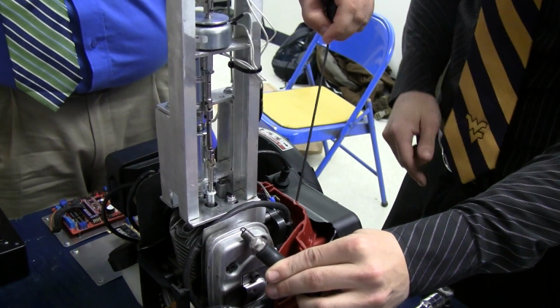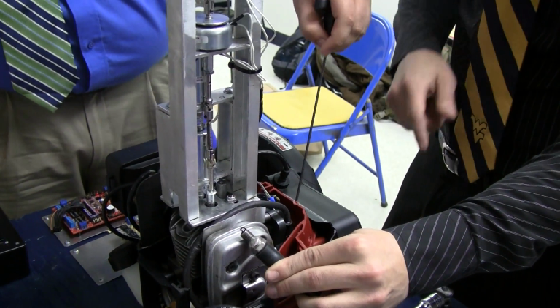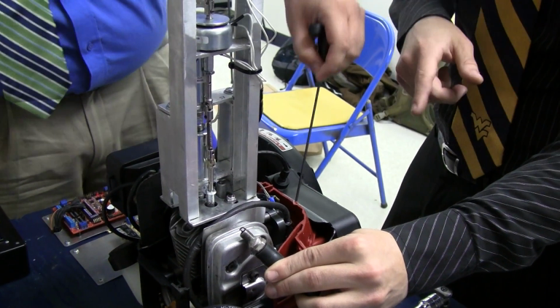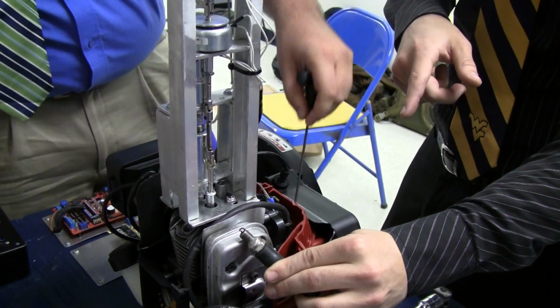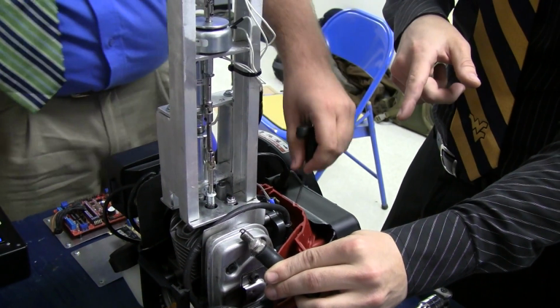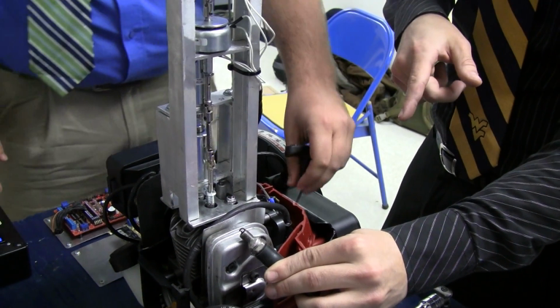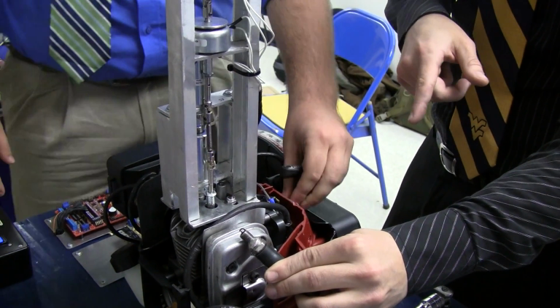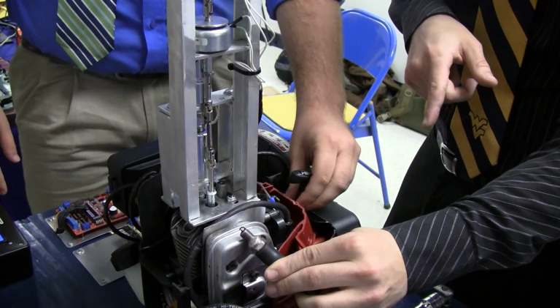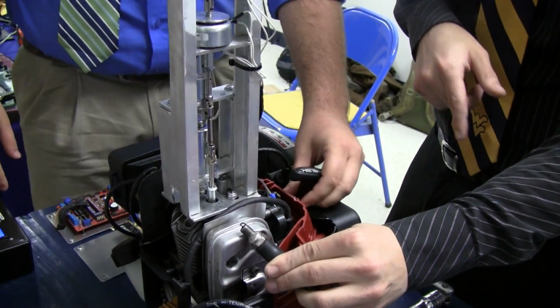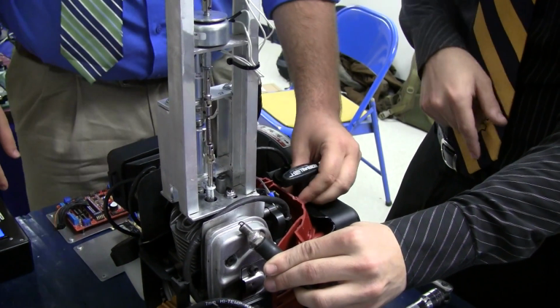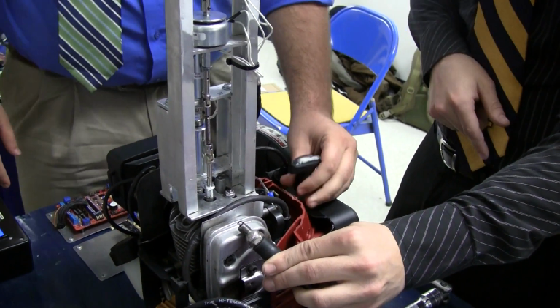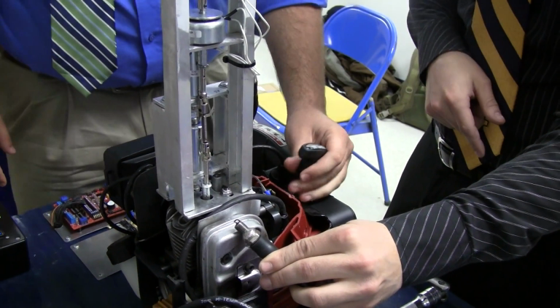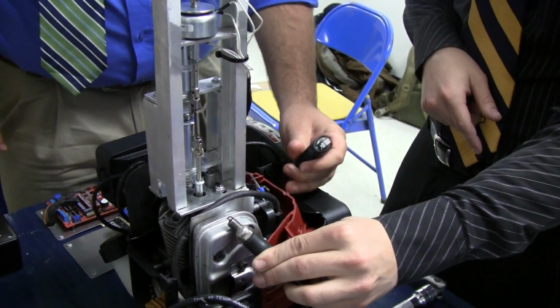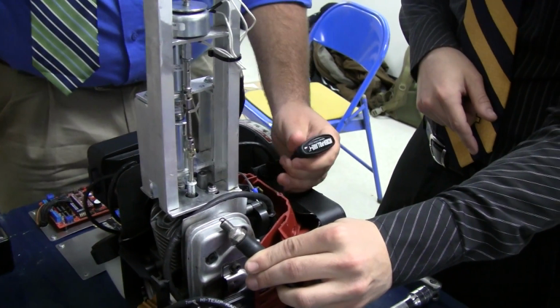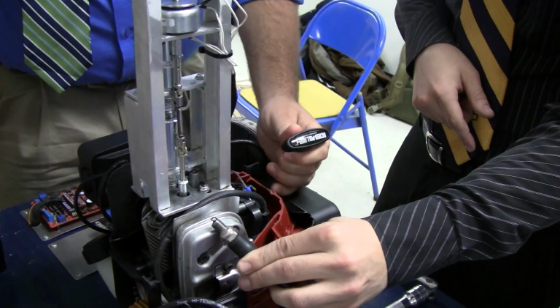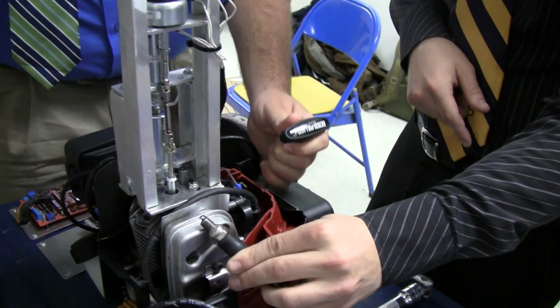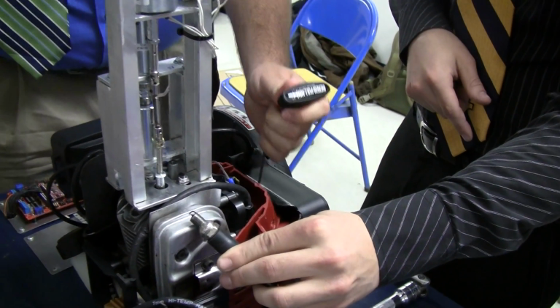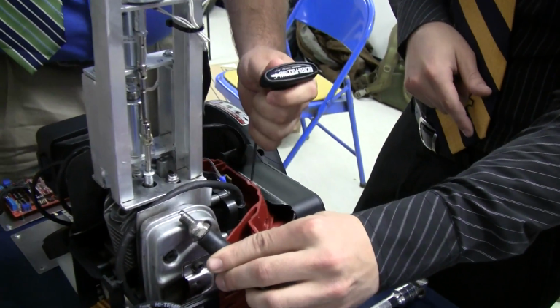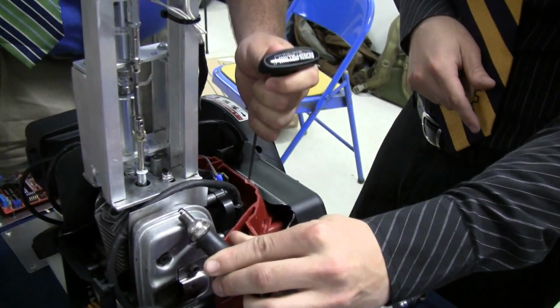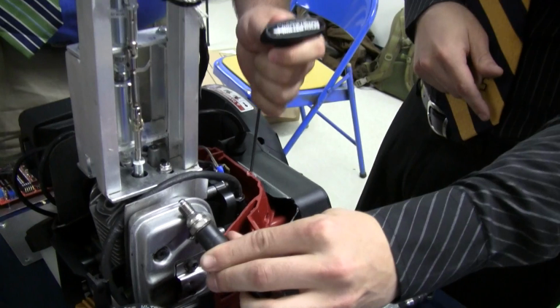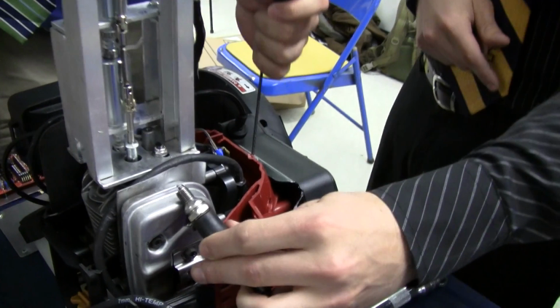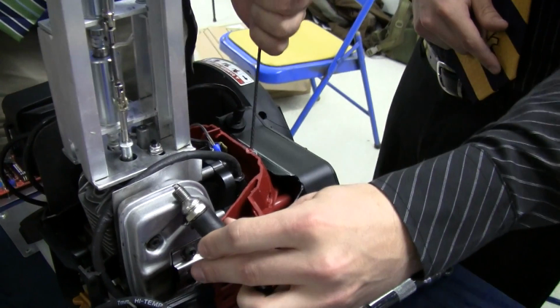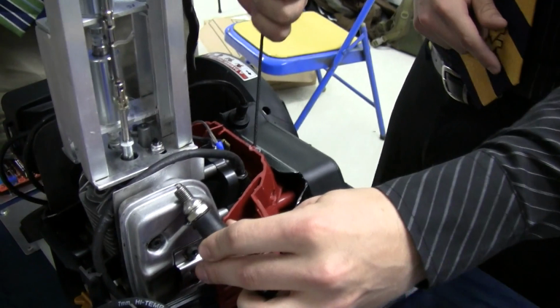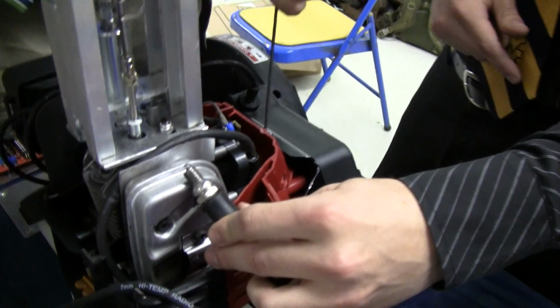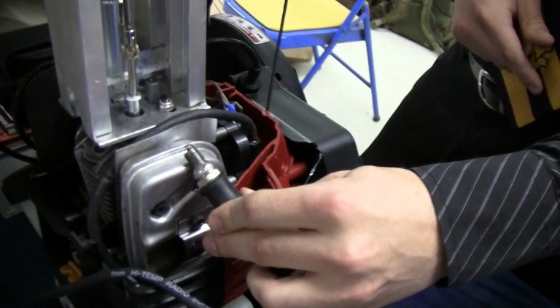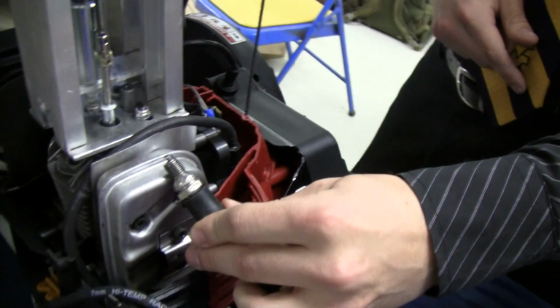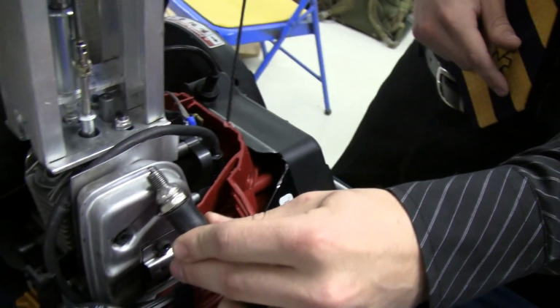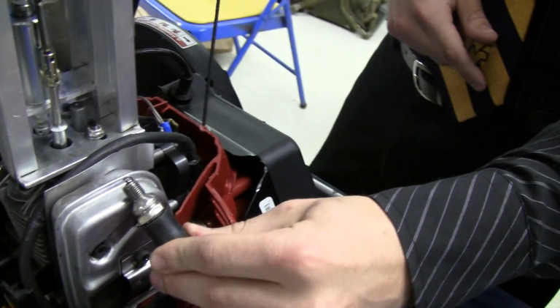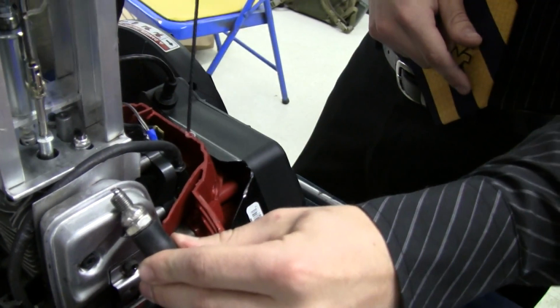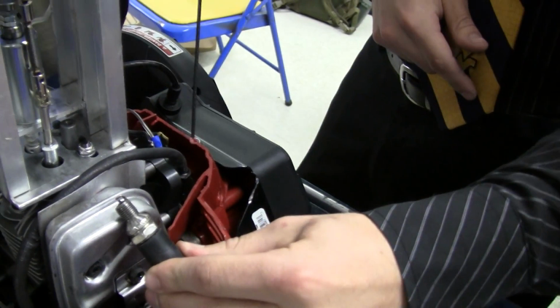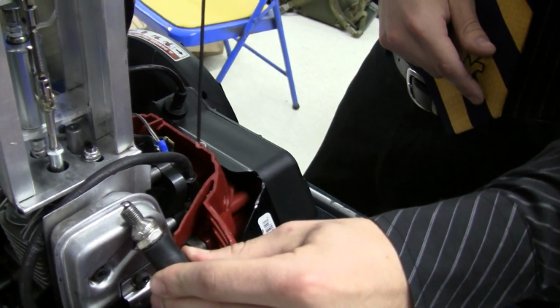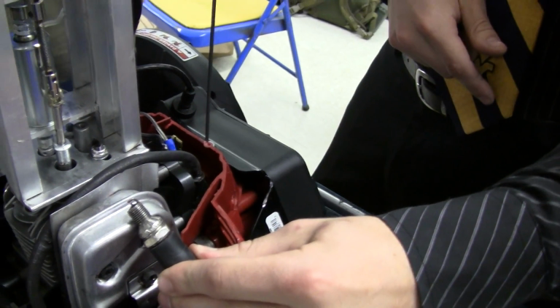Did you see the spark on the camera? I didn't see it. And then the cycle repeats.